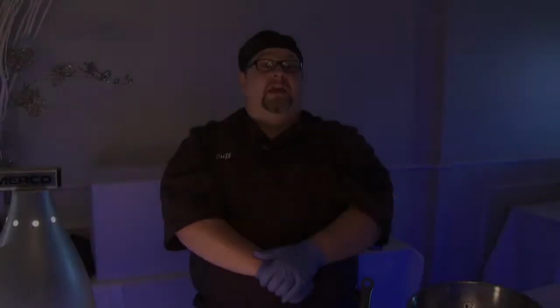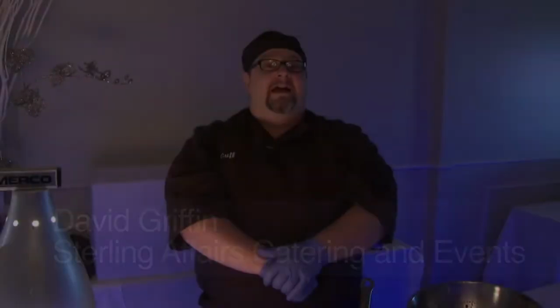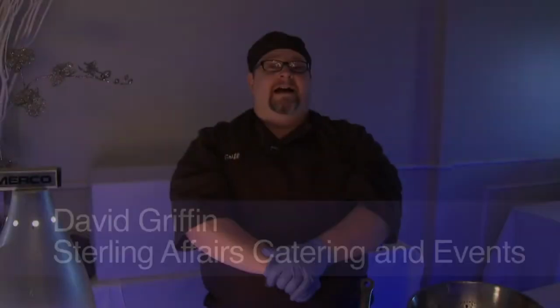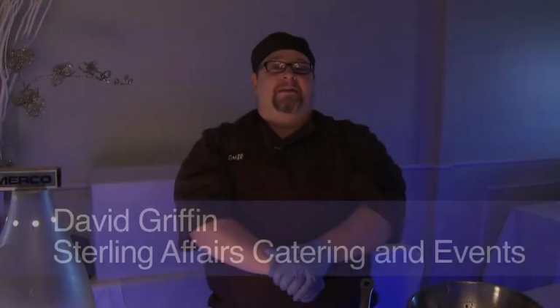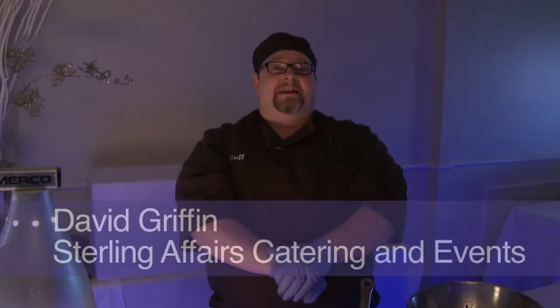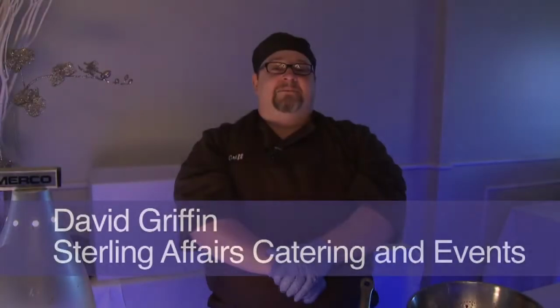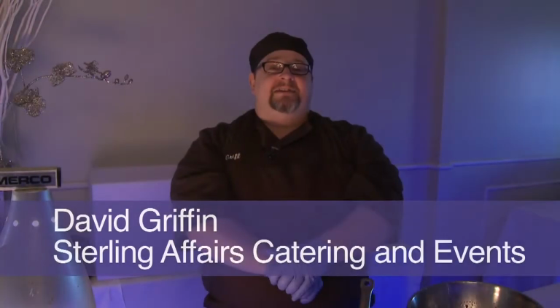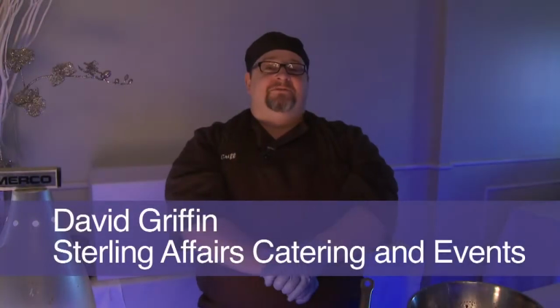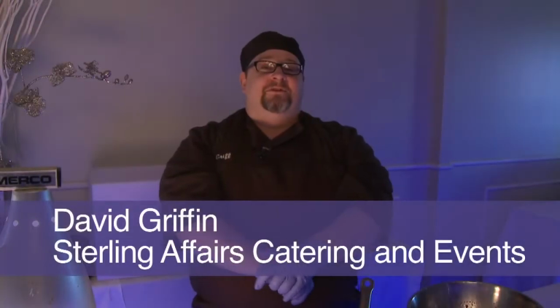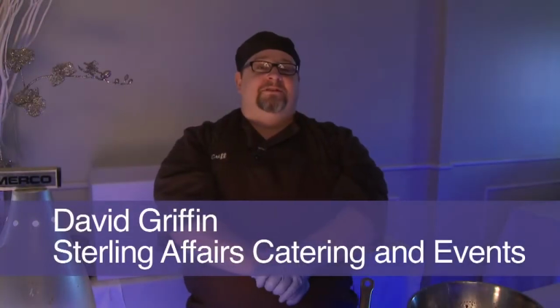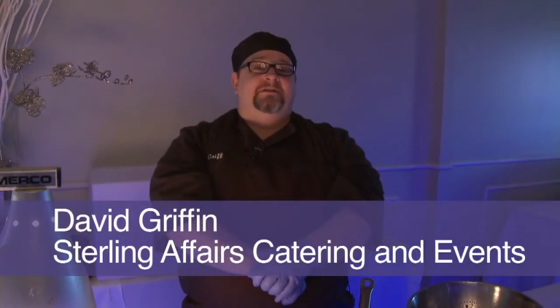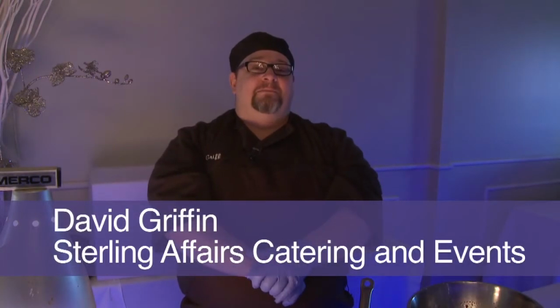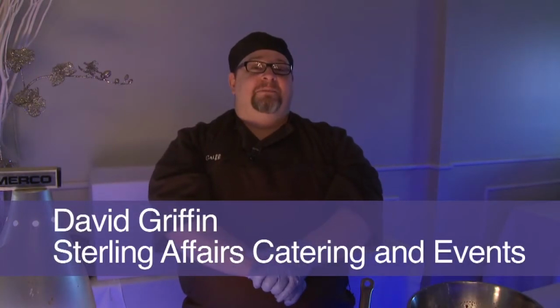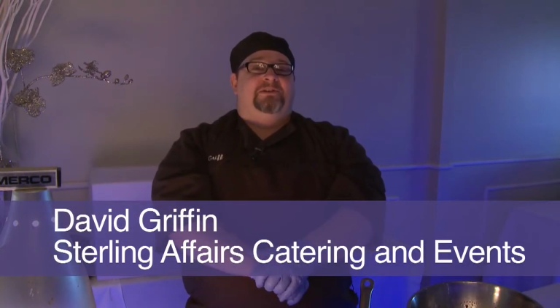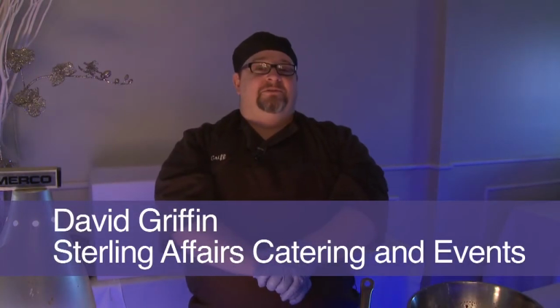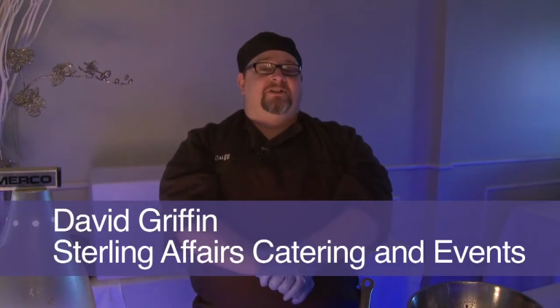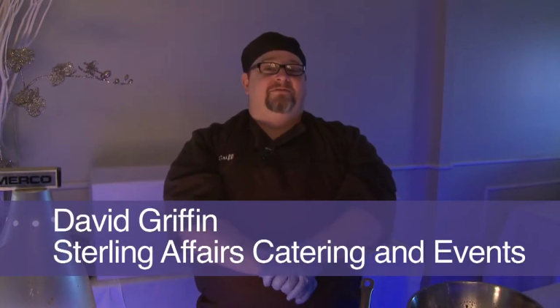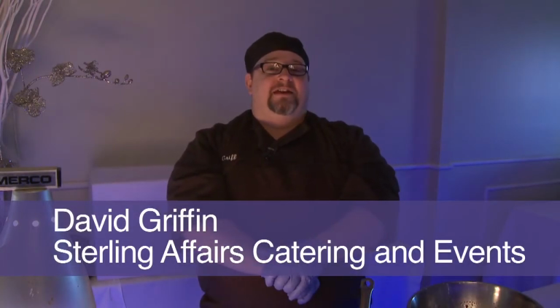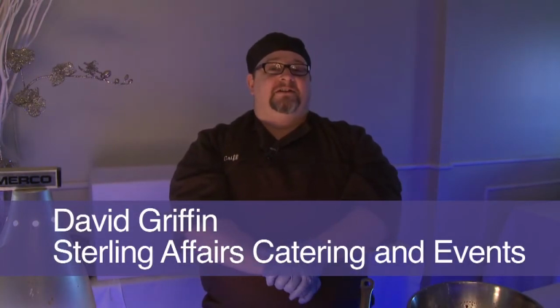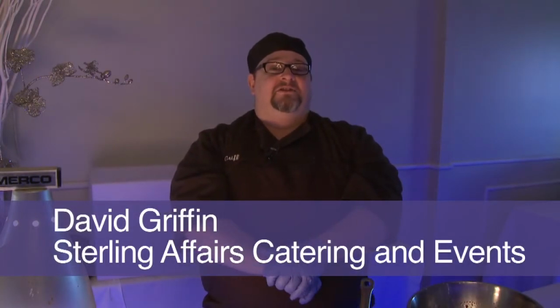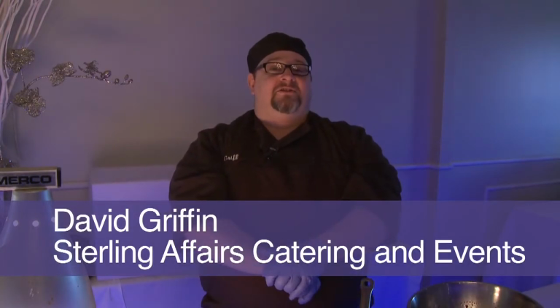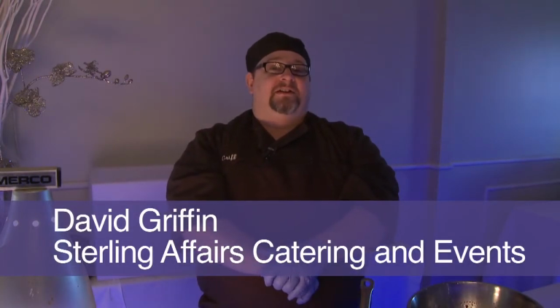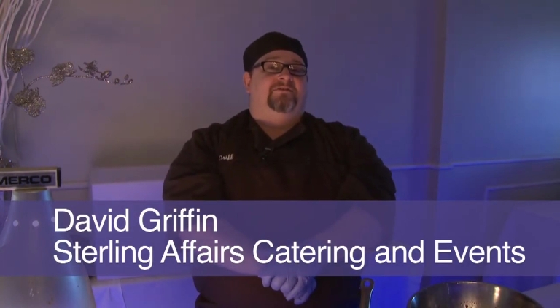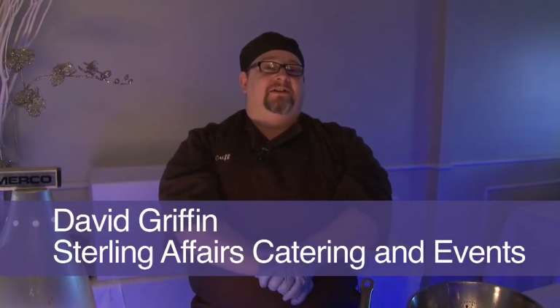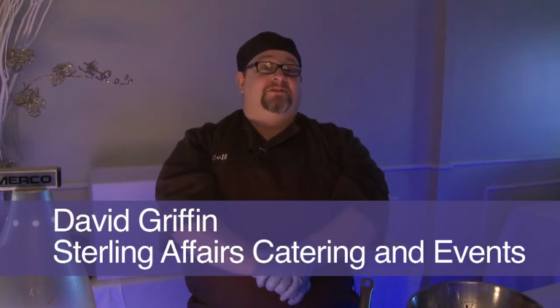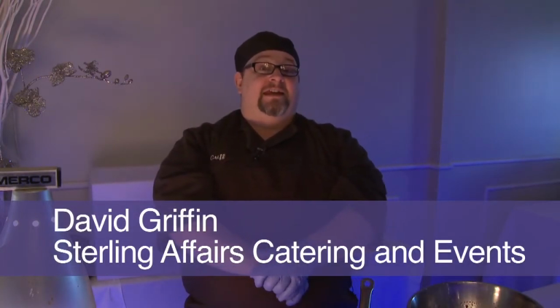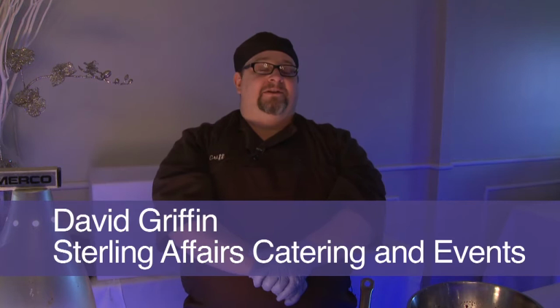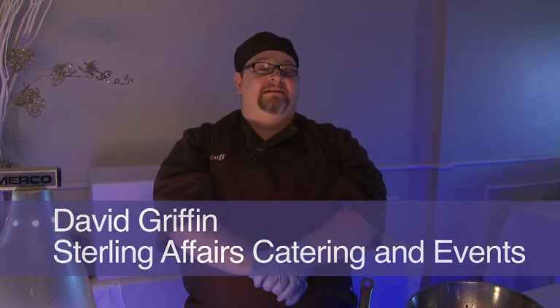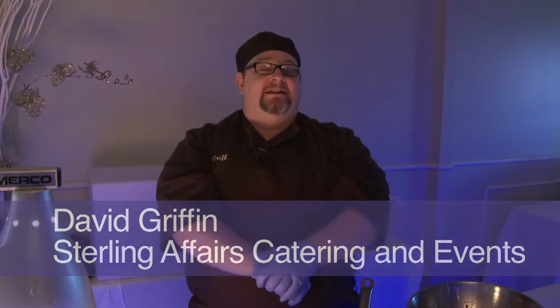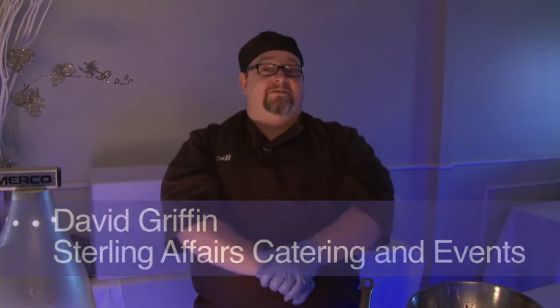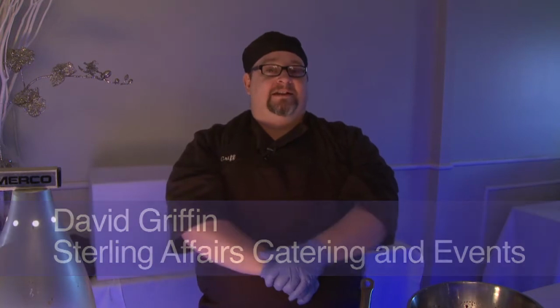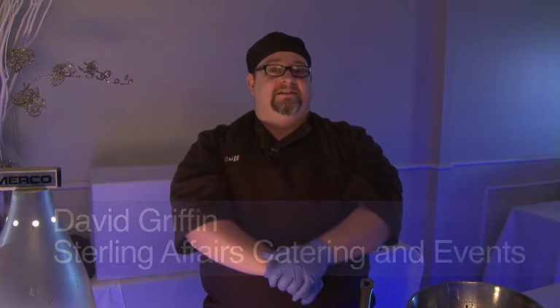Hi, my name is David Griffin. I'm the pastry chef at Sterling Affairs Catering and Events.